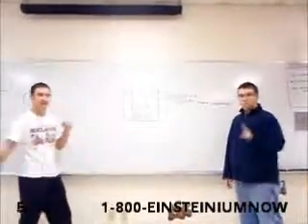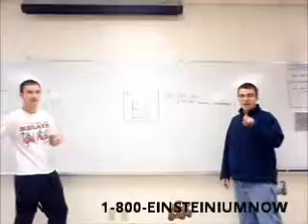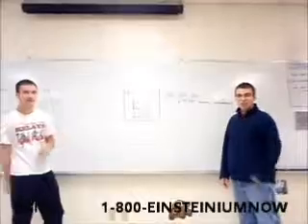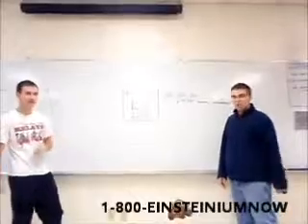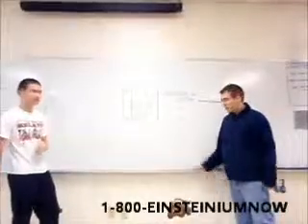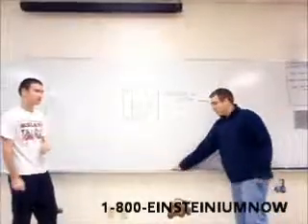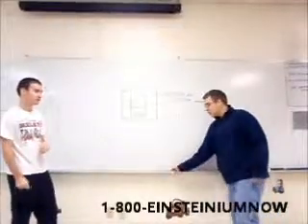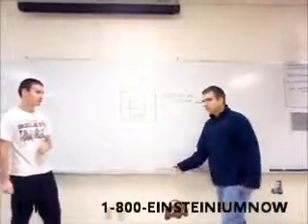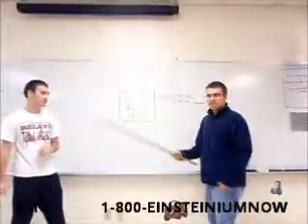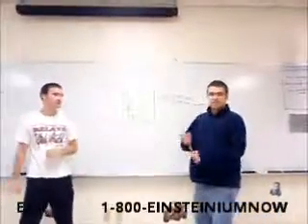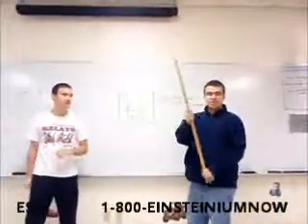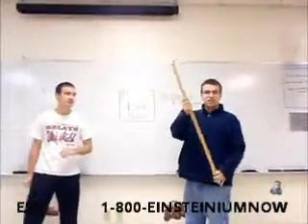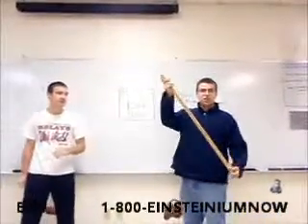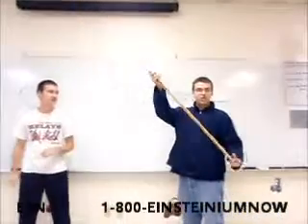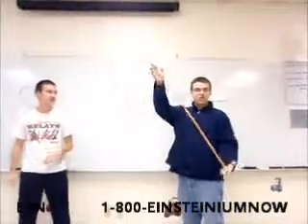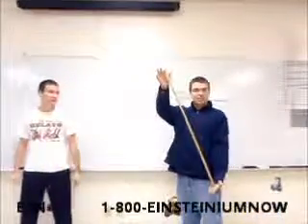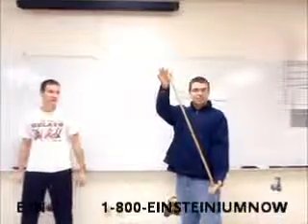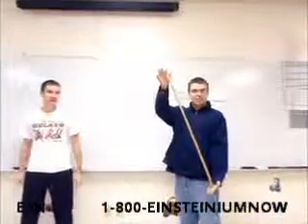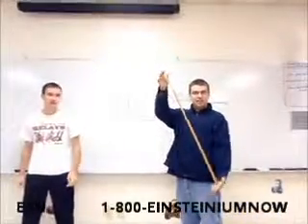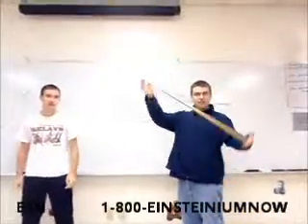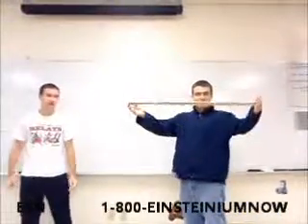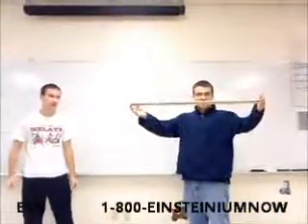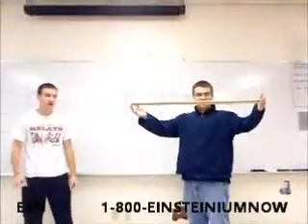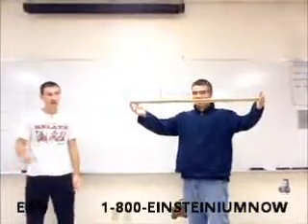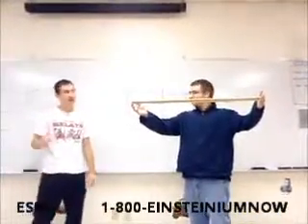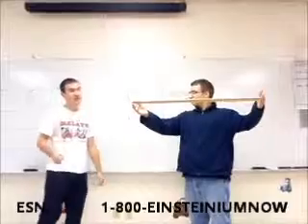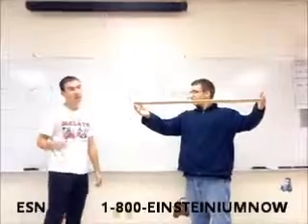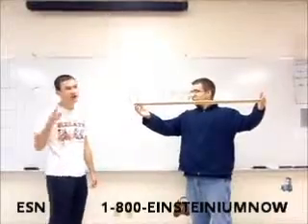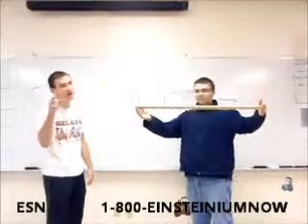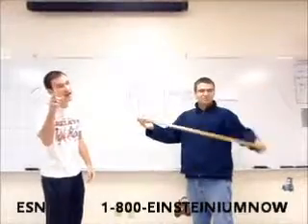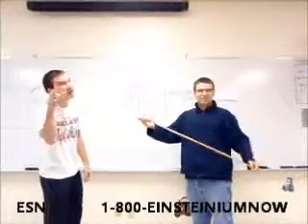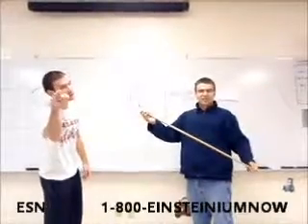But wait, there's more. Let's get this yardstick — 36 inches of fun. You get it for free. You can't find a better deal than that anywhere.